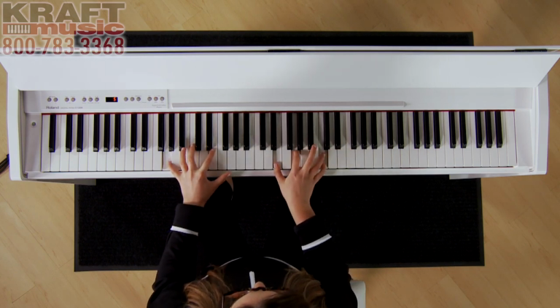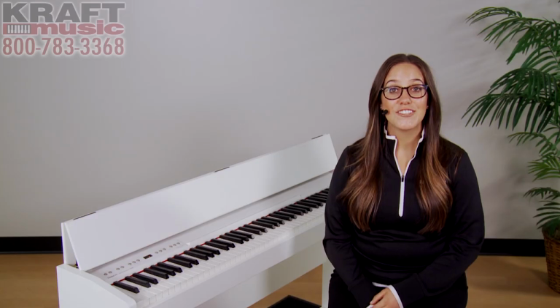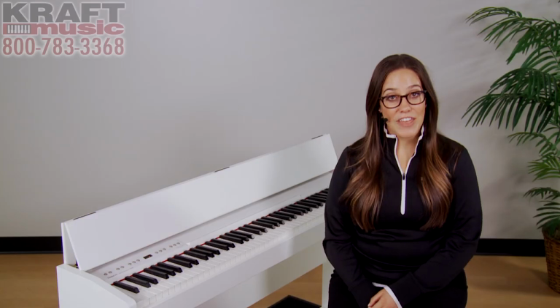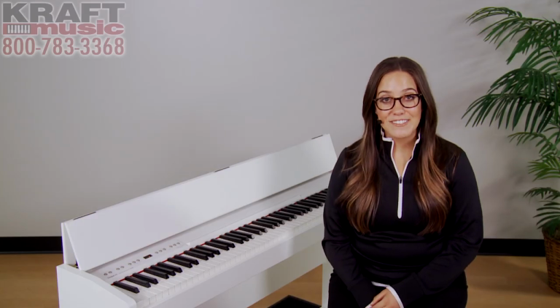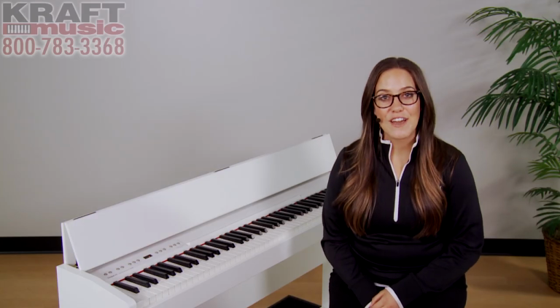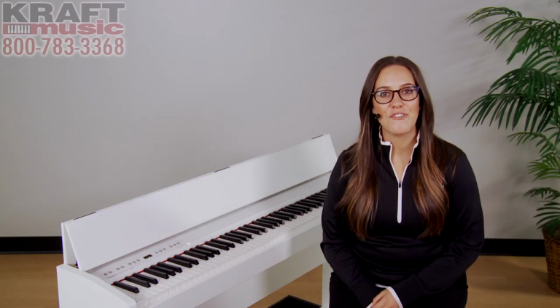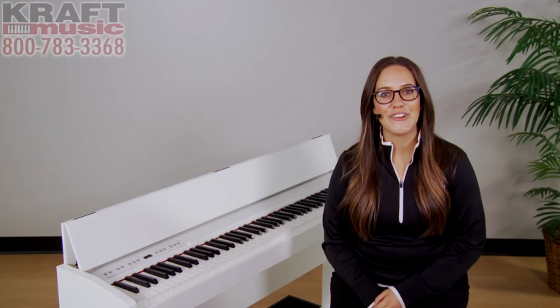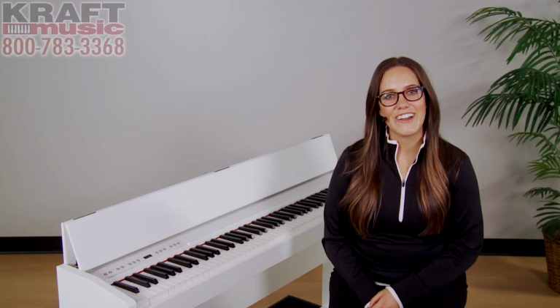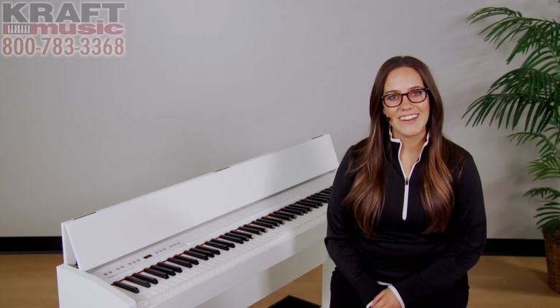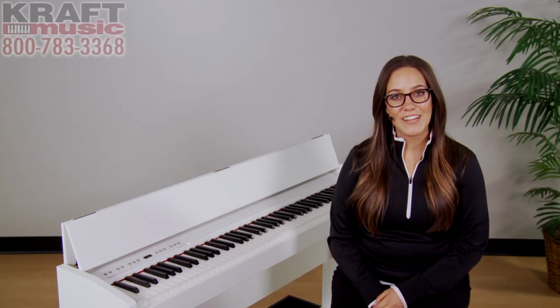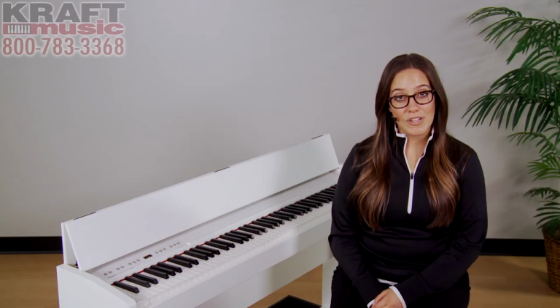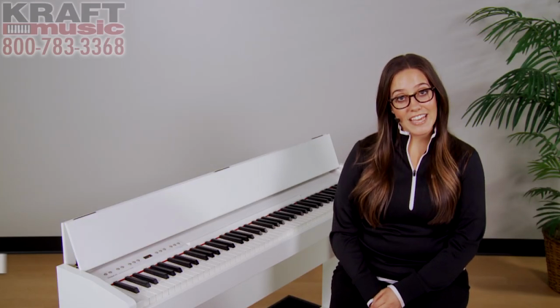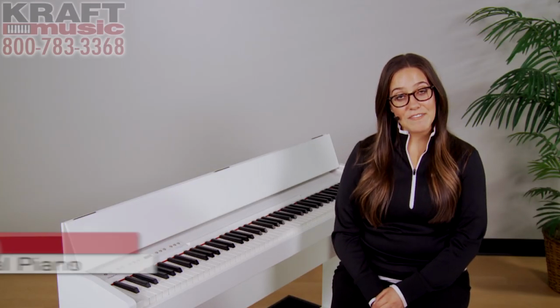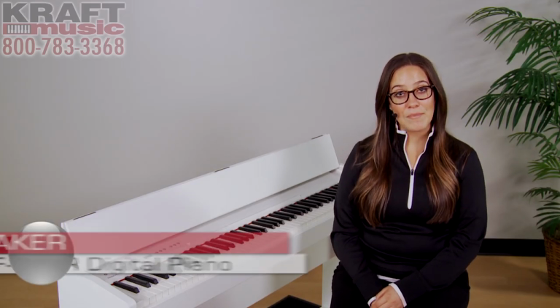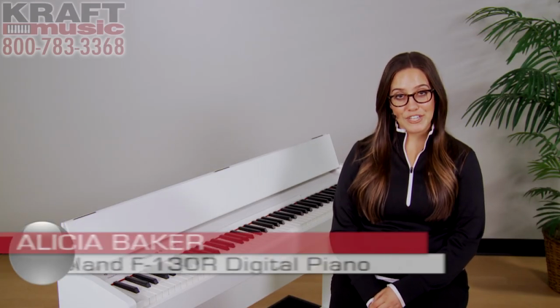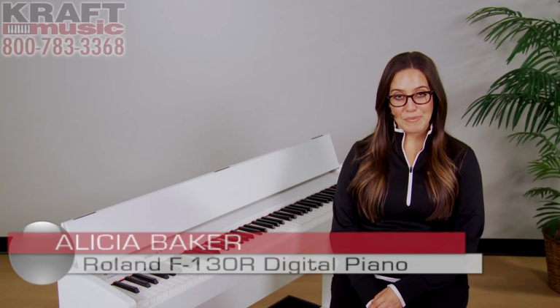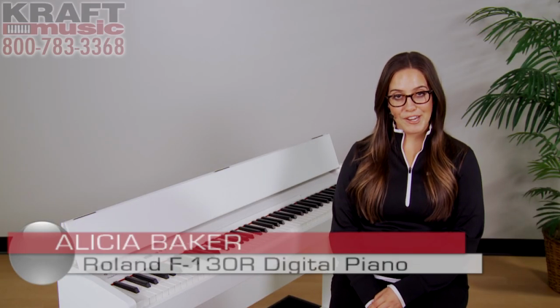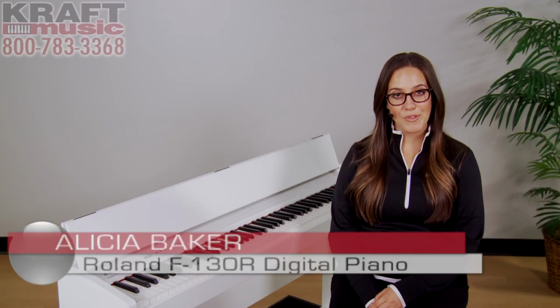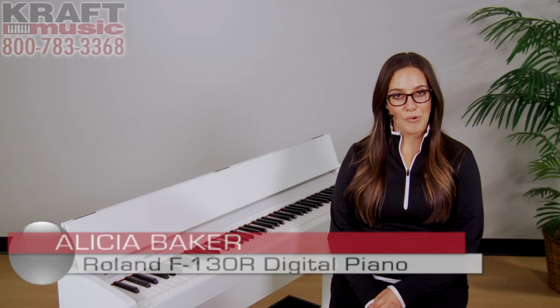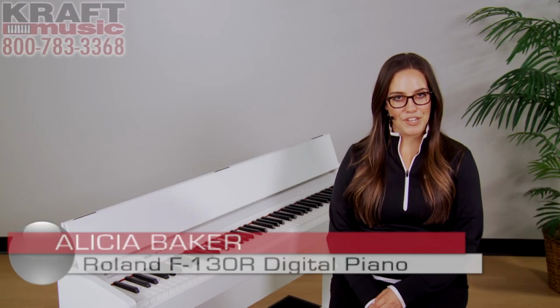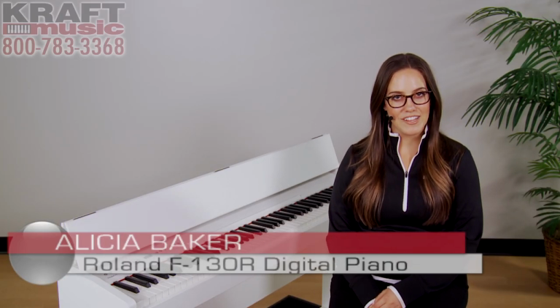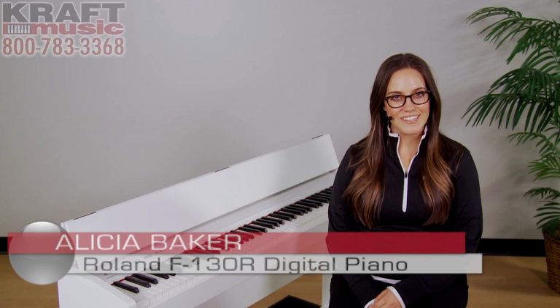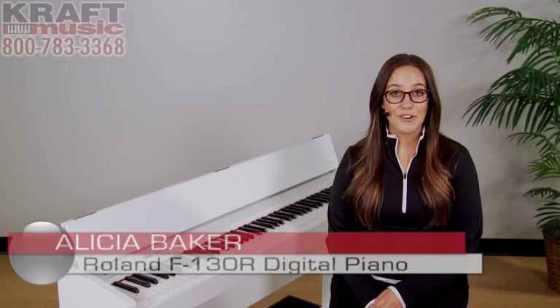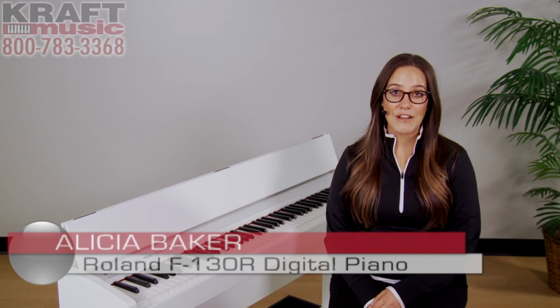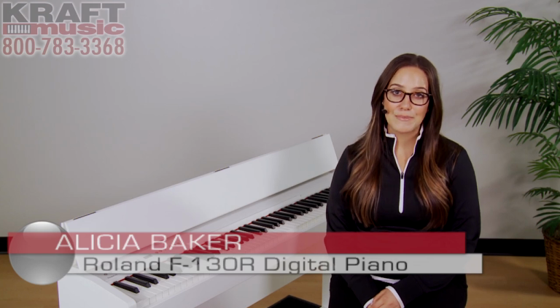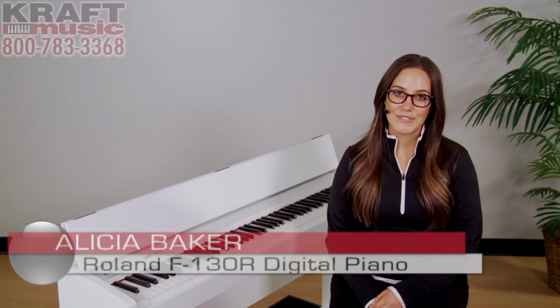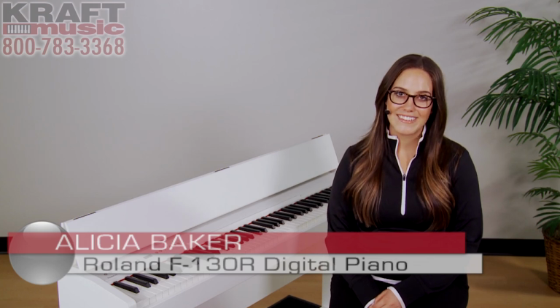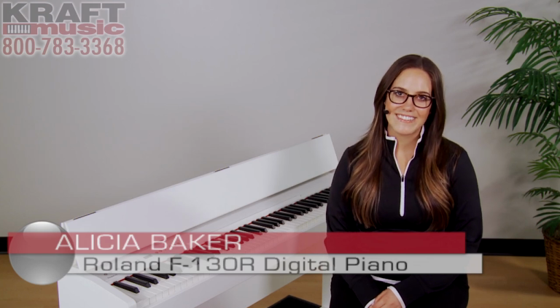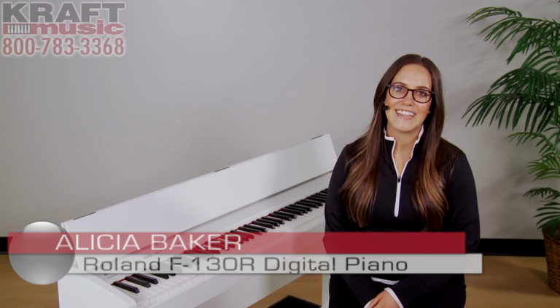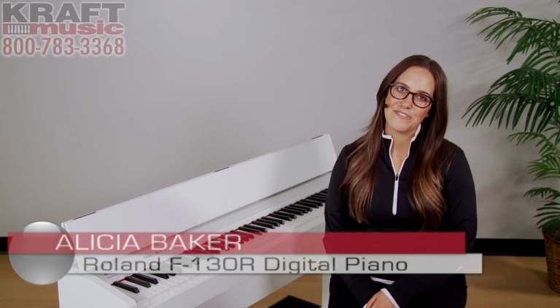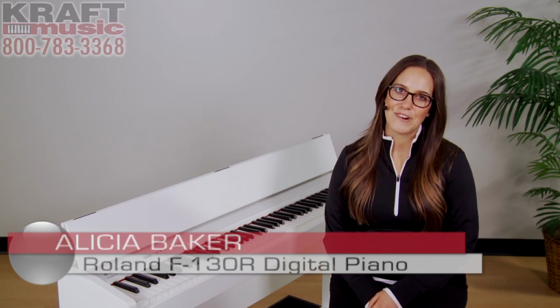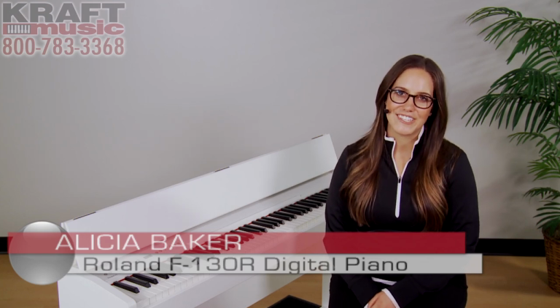So that's the F130R. Once again, I'm Alisha Baker with Roland US here at Kraft Music. Thank you for watching.